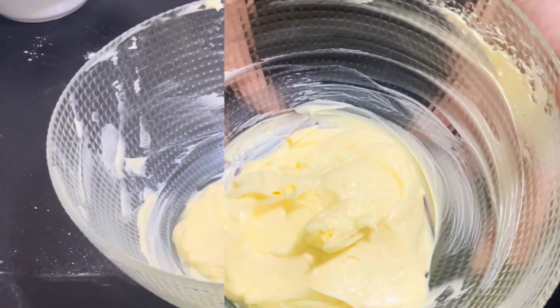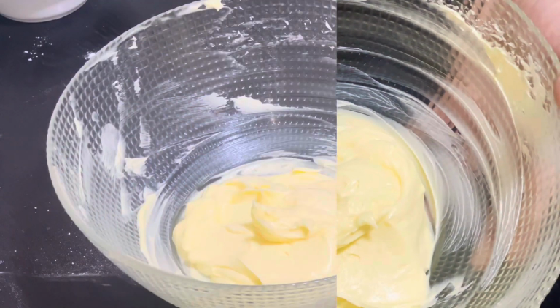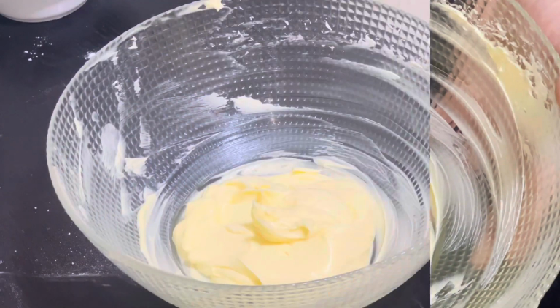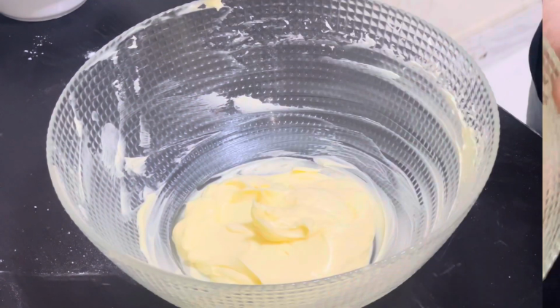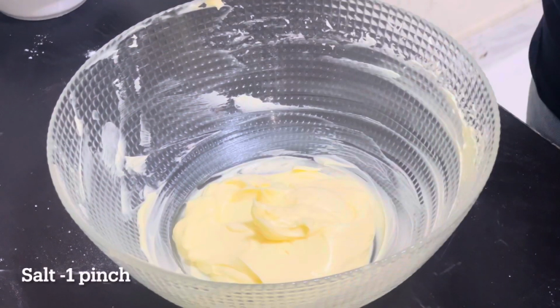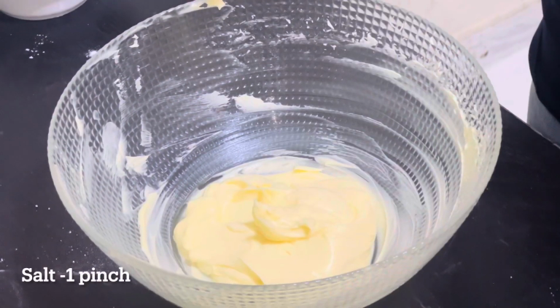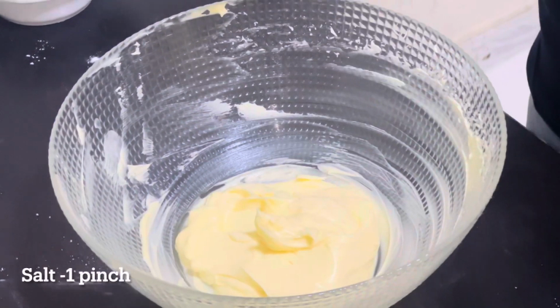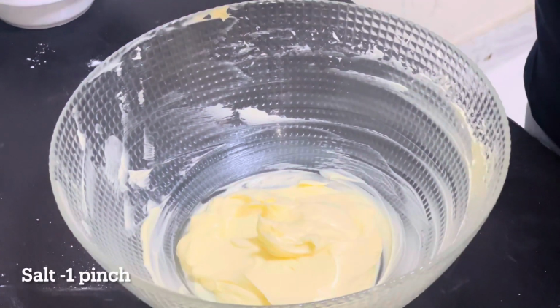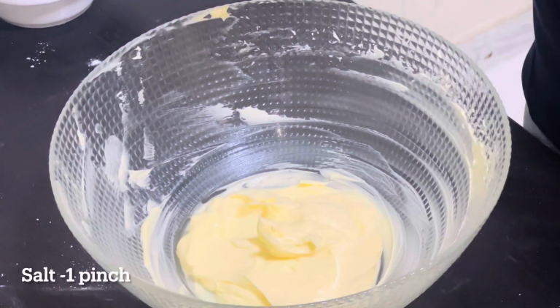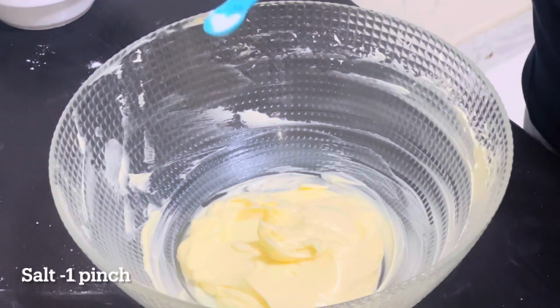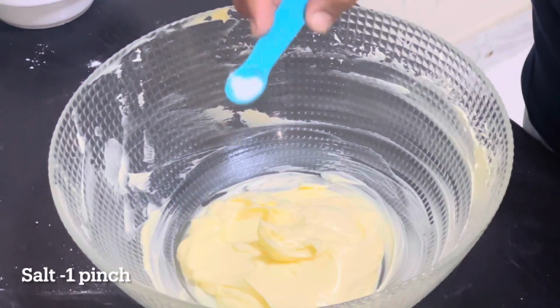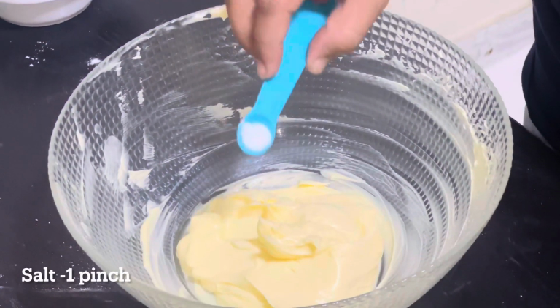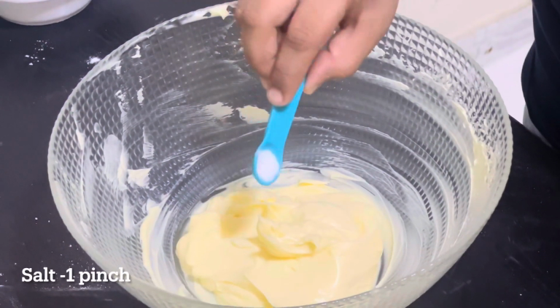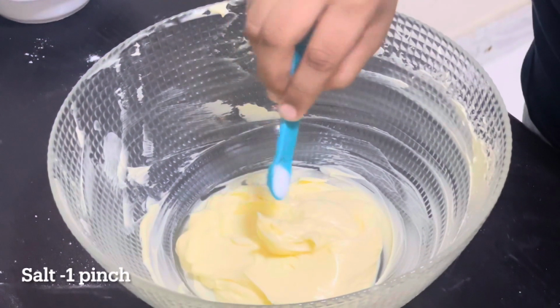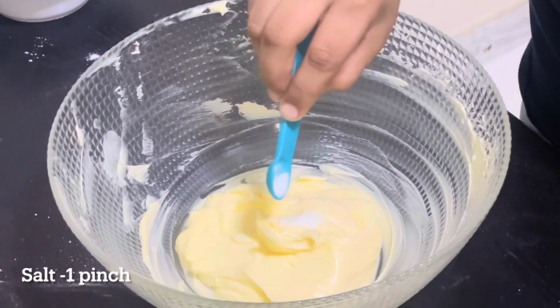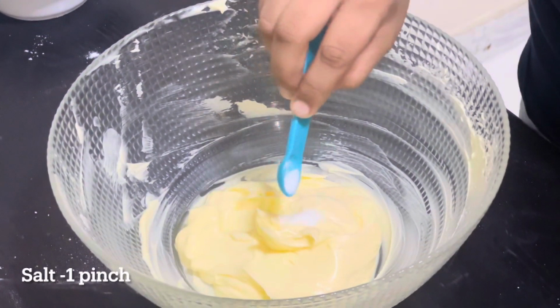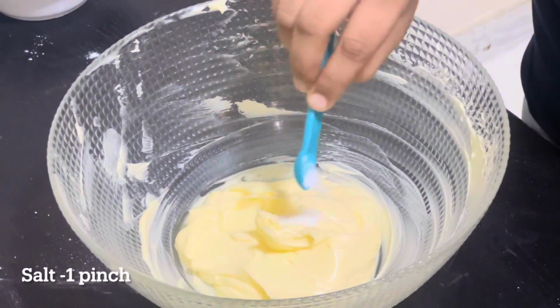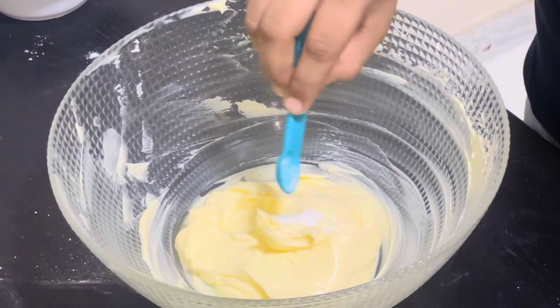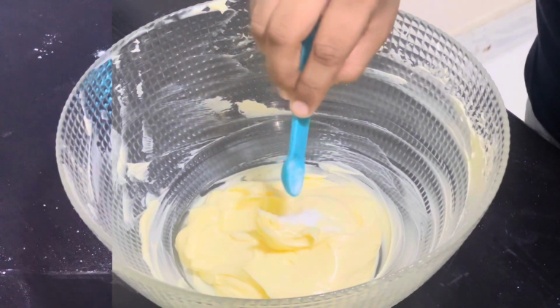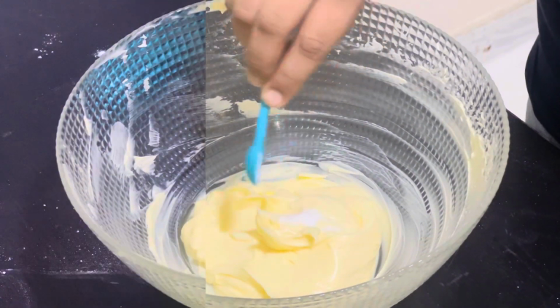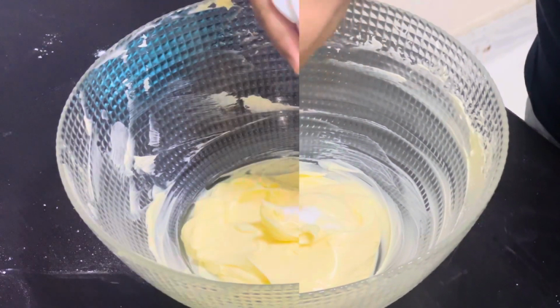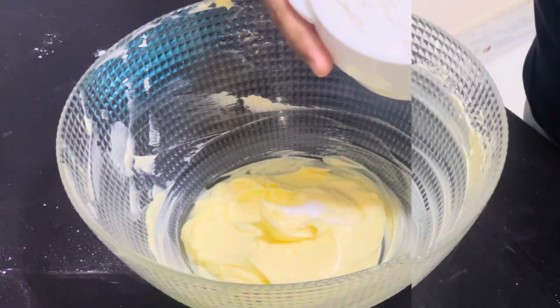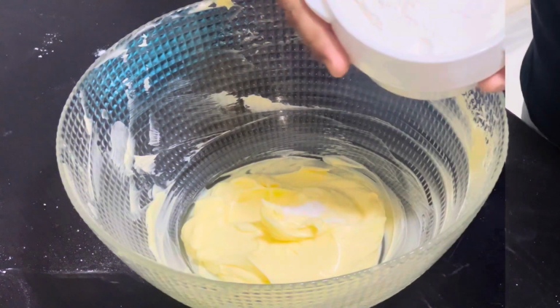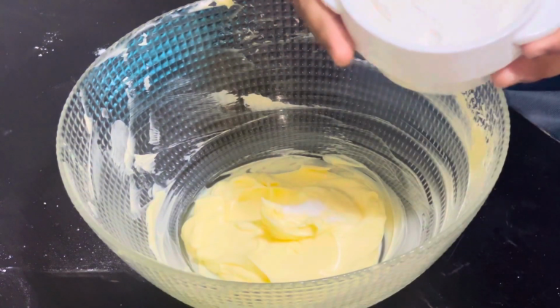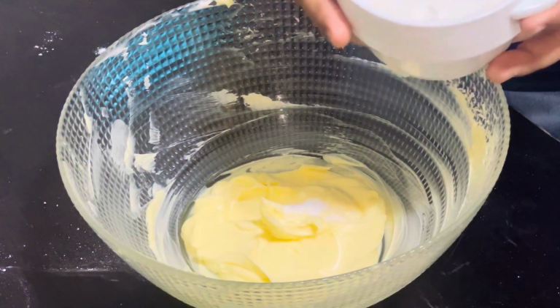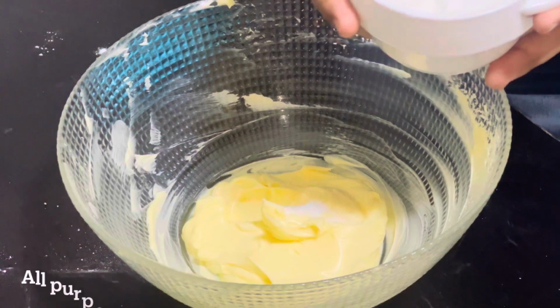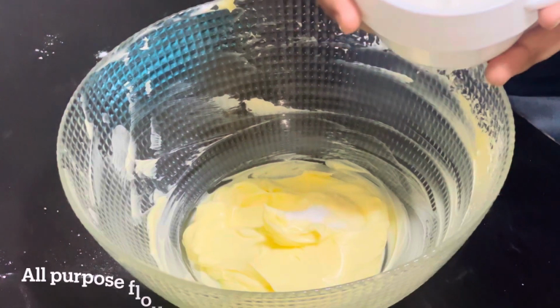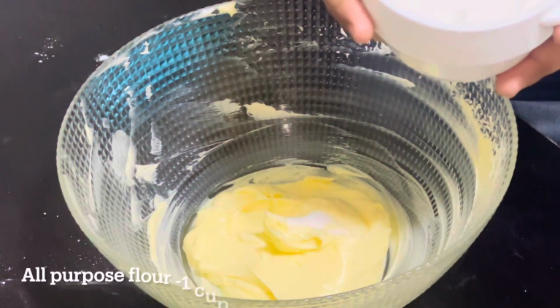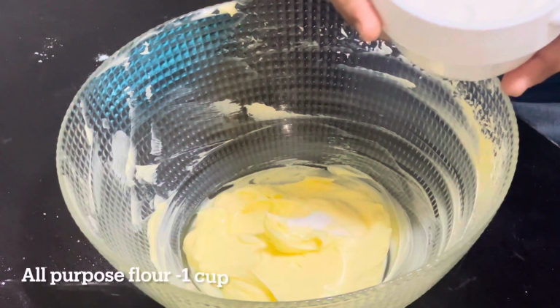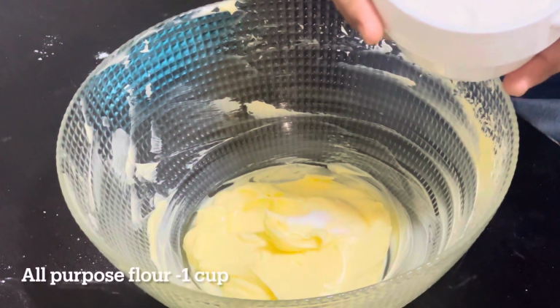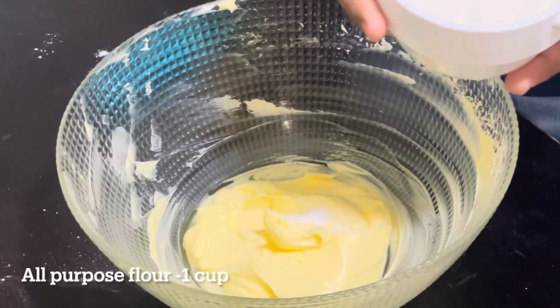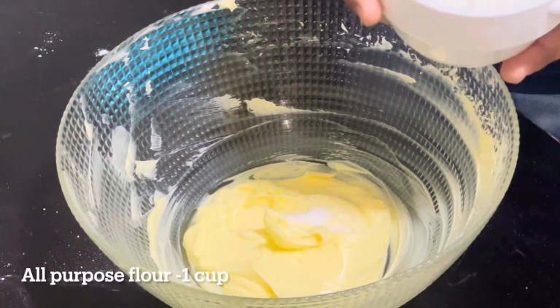Then we can add a pinch of salt. After that we will add 1 cup of flour.